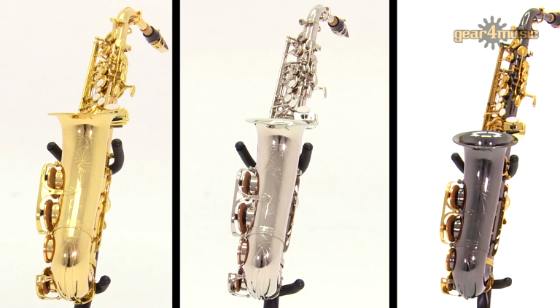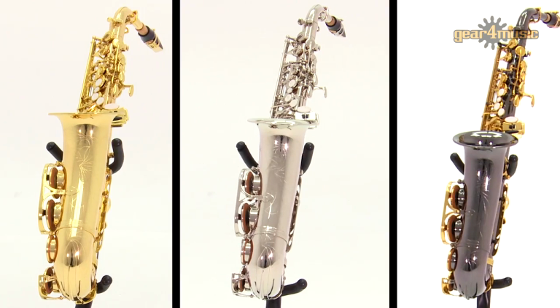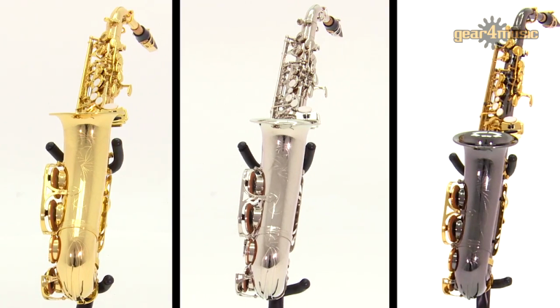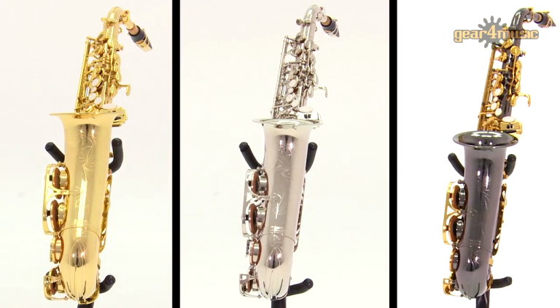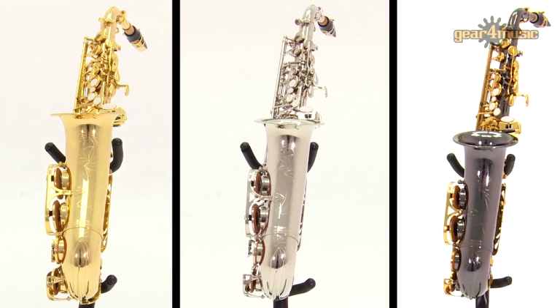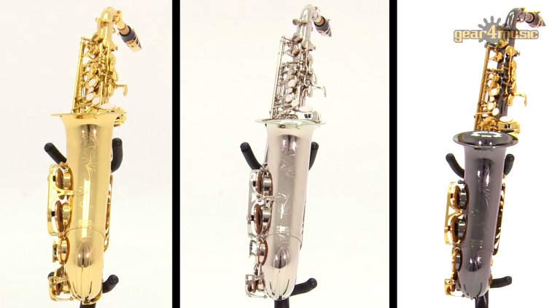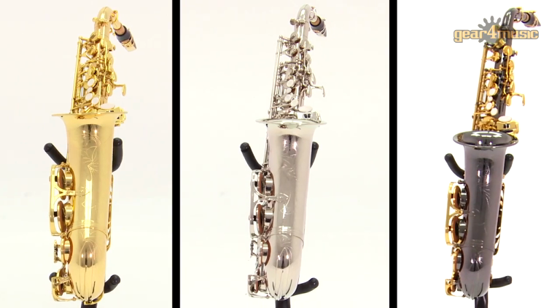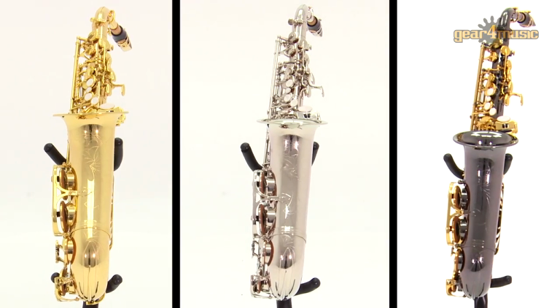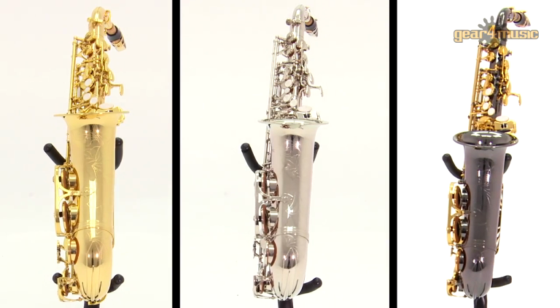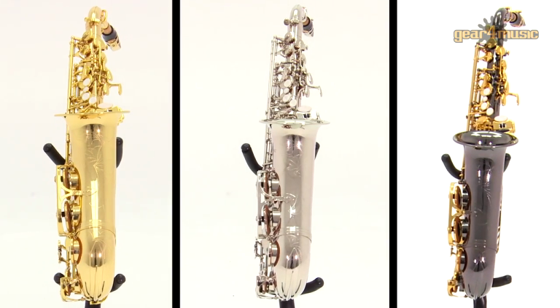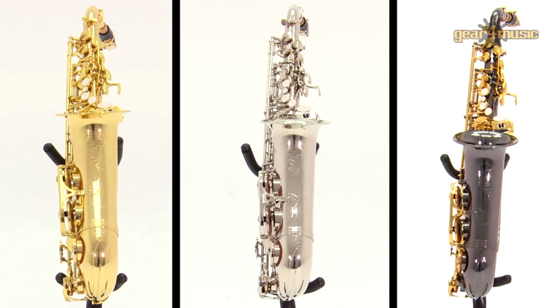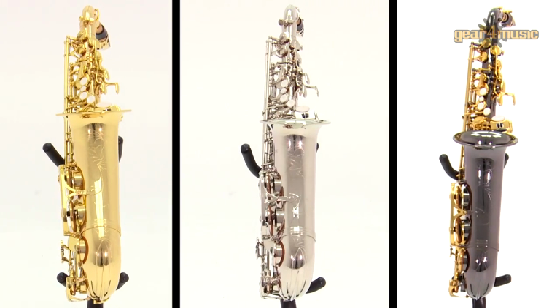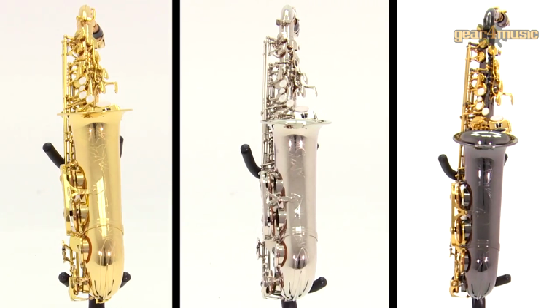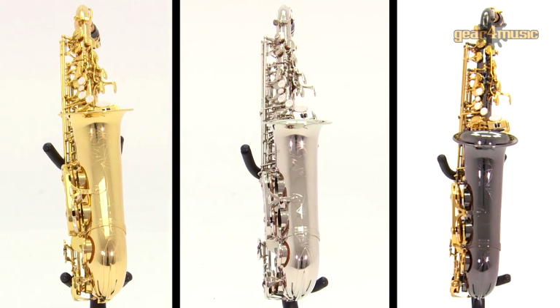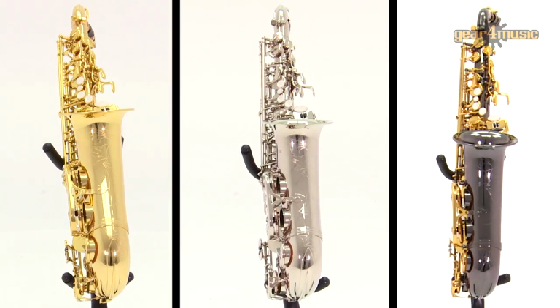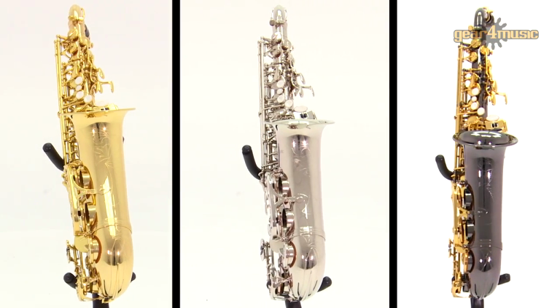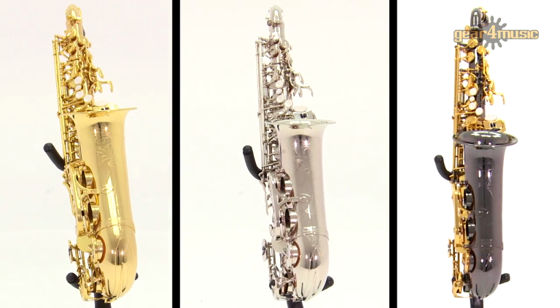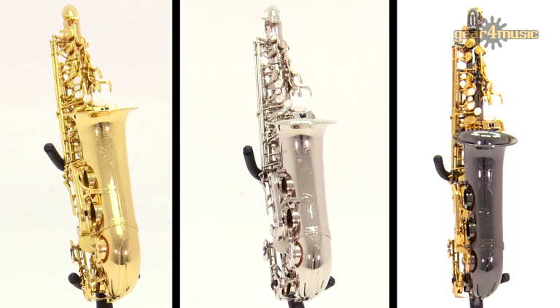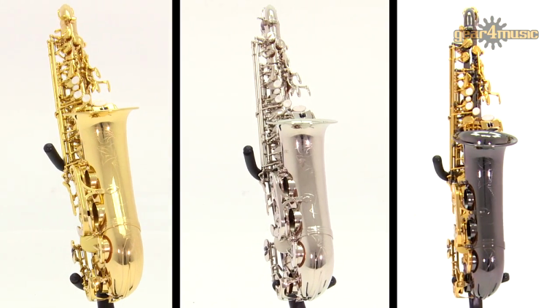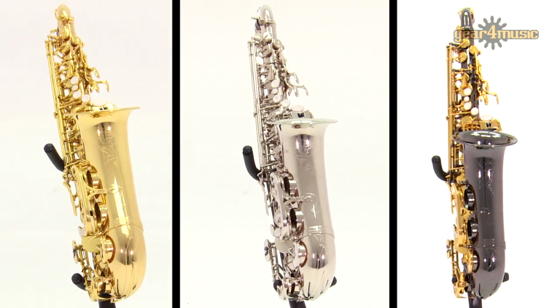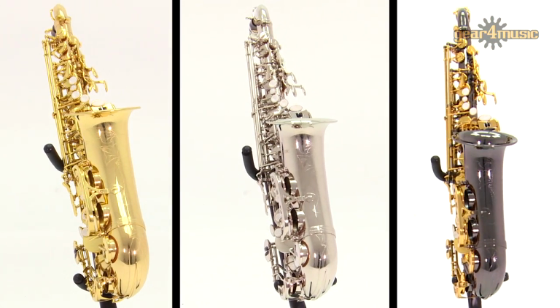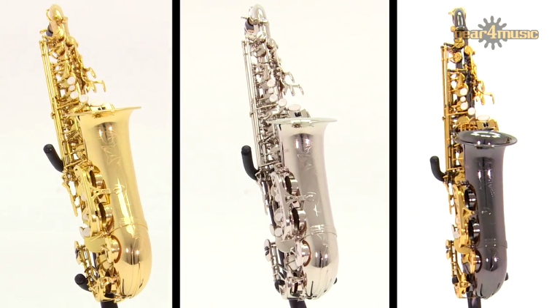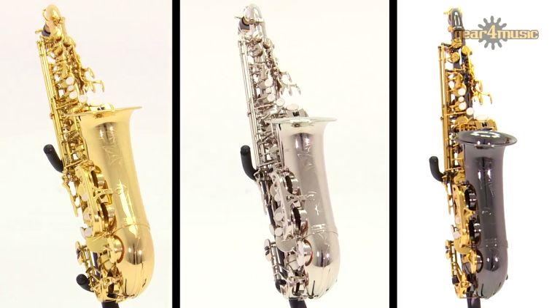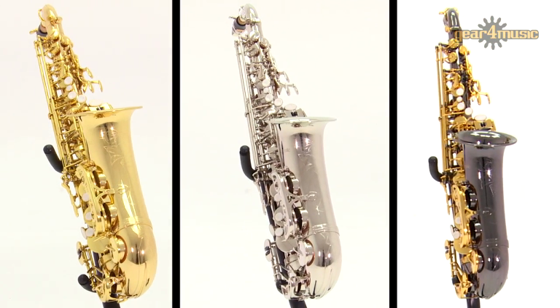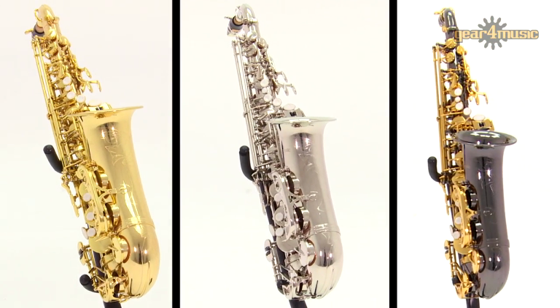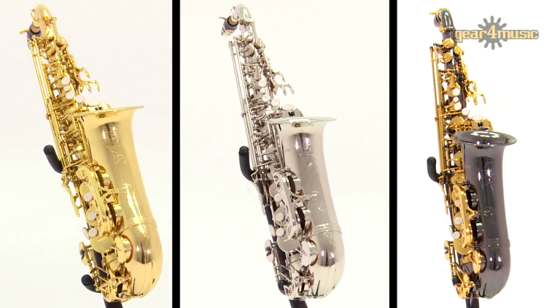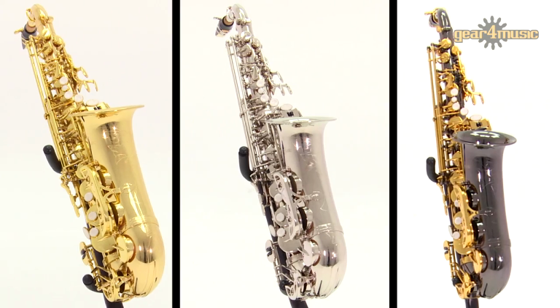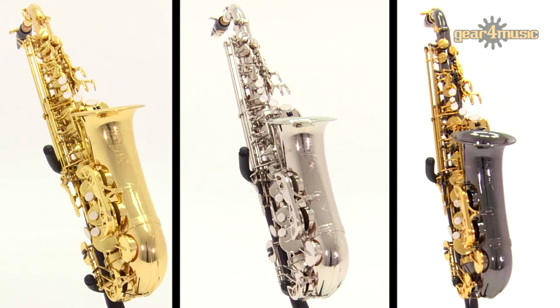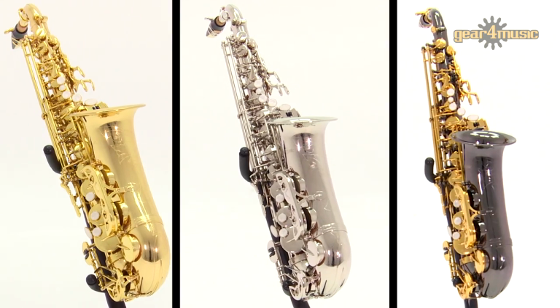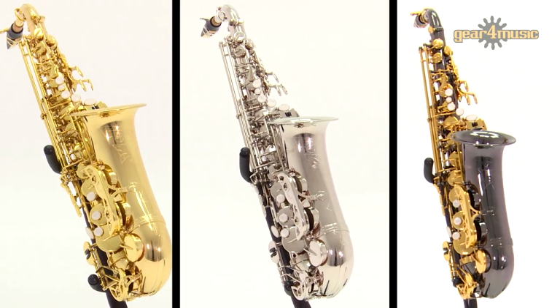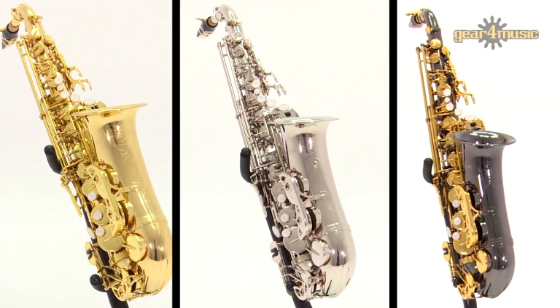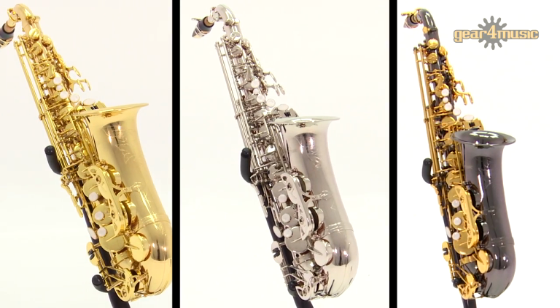Complete with a hard case, reed, pad saver and strap, Gear 4 Music's alto sax is also available in several other finishes.